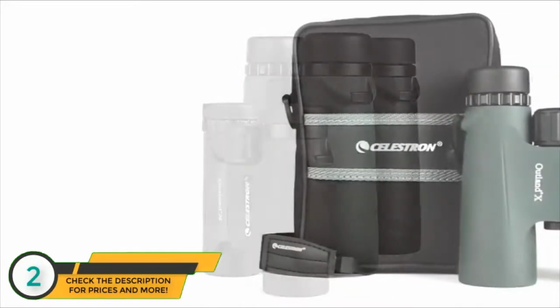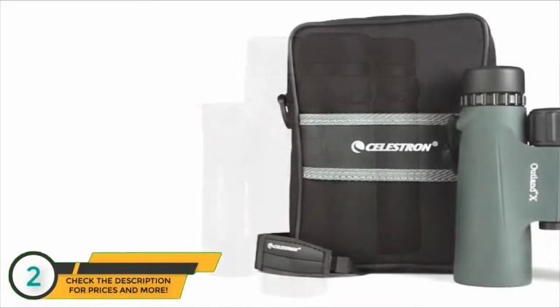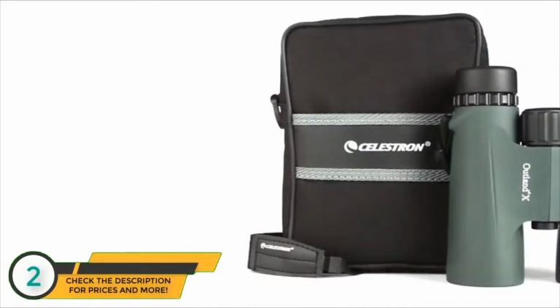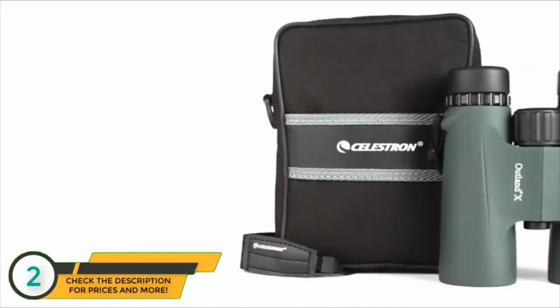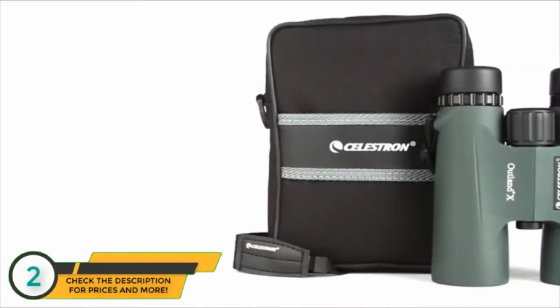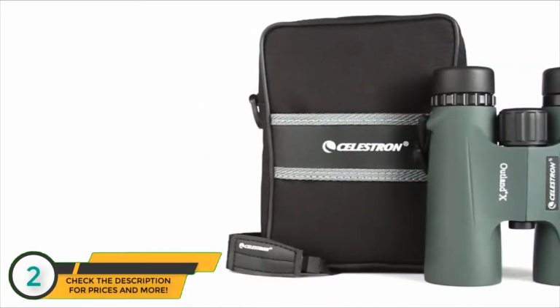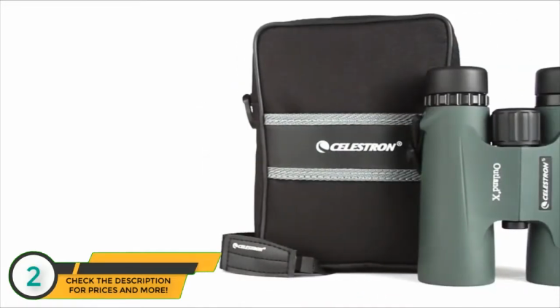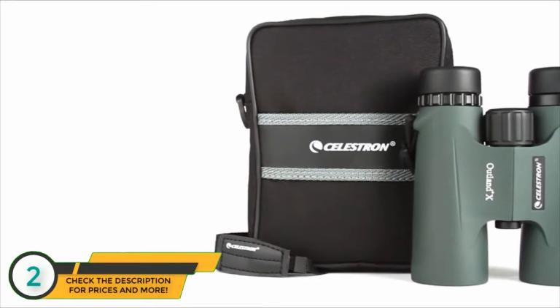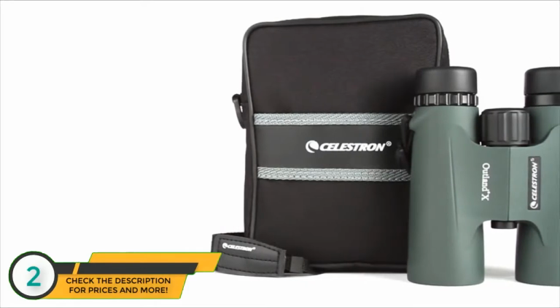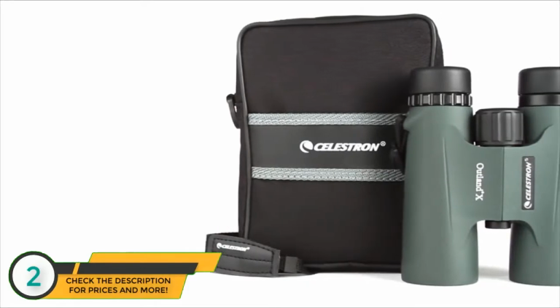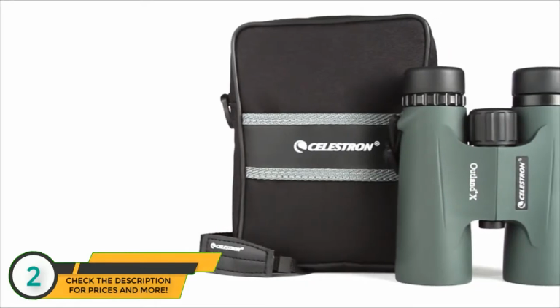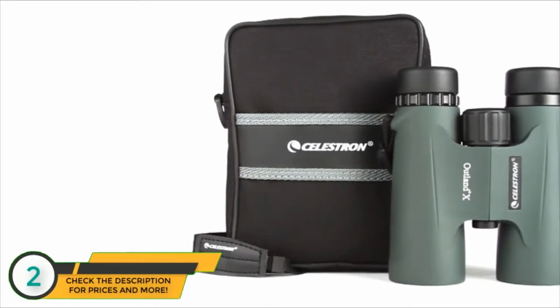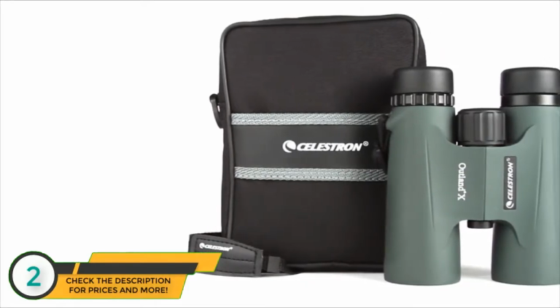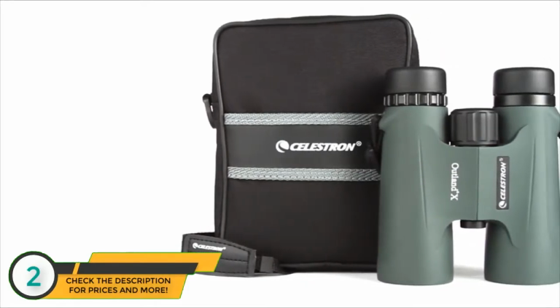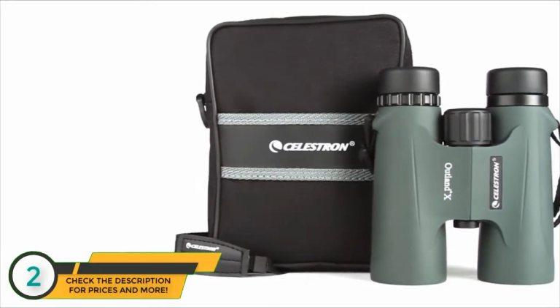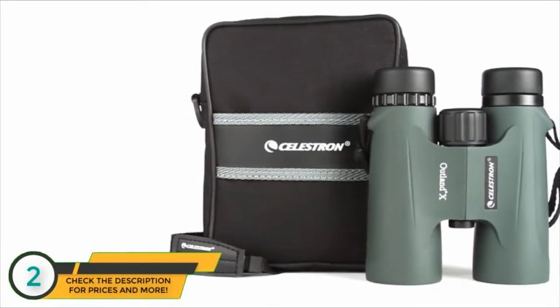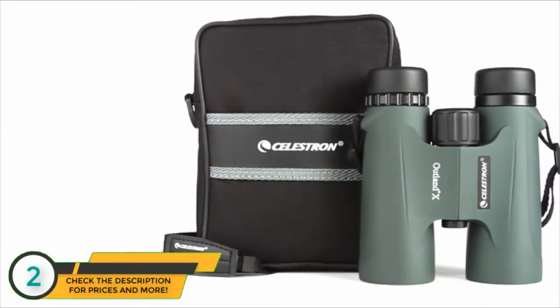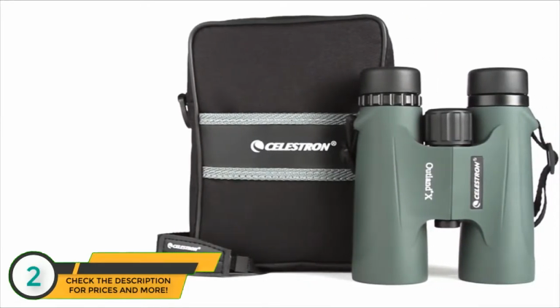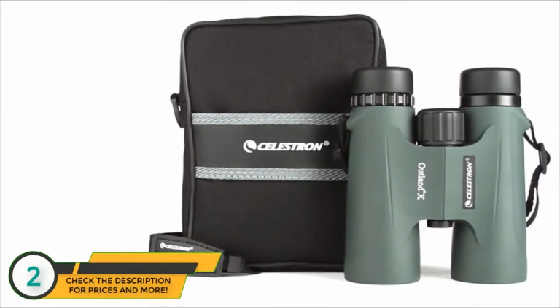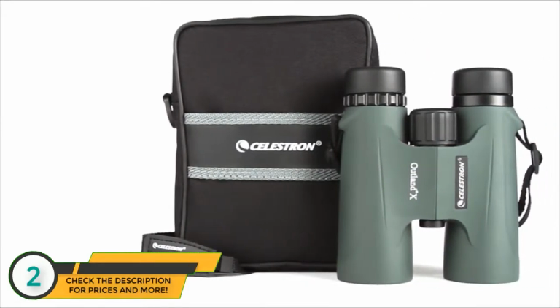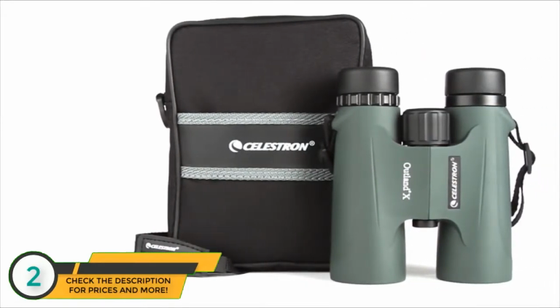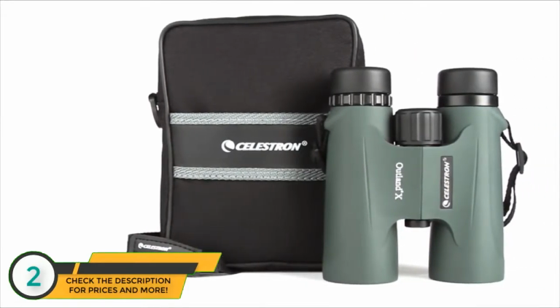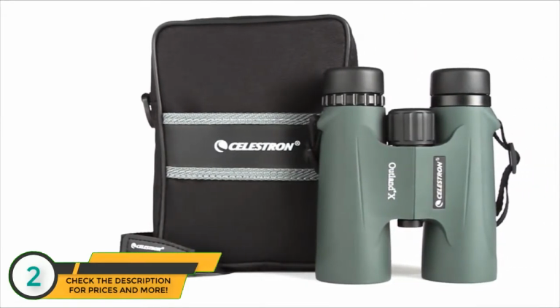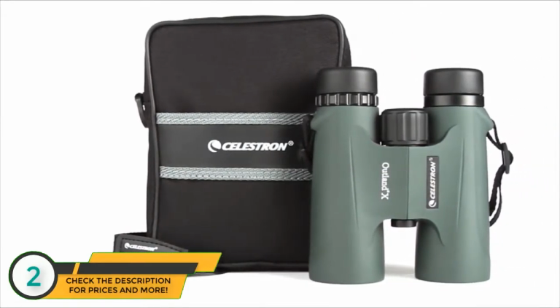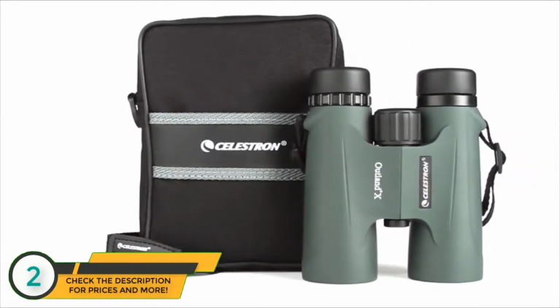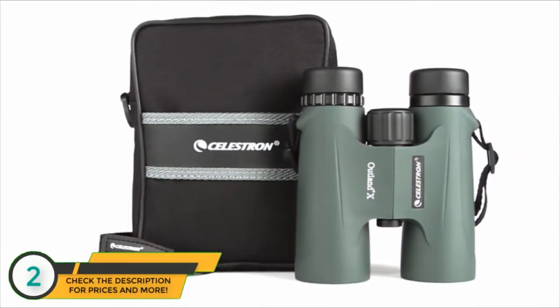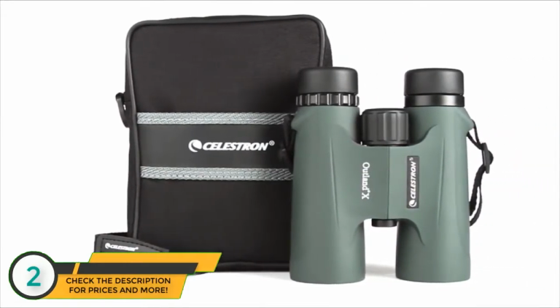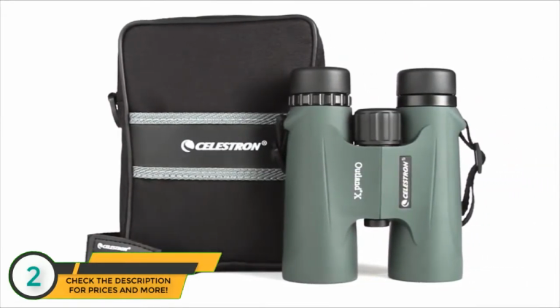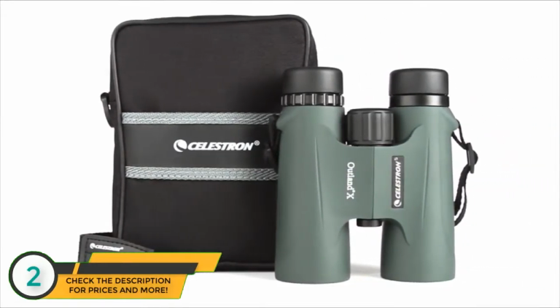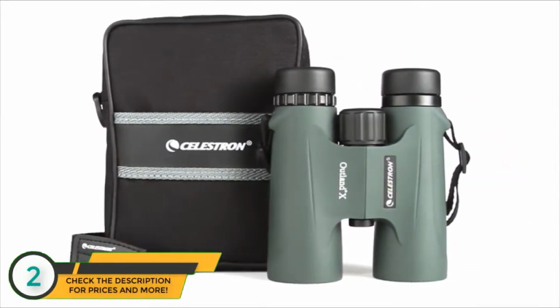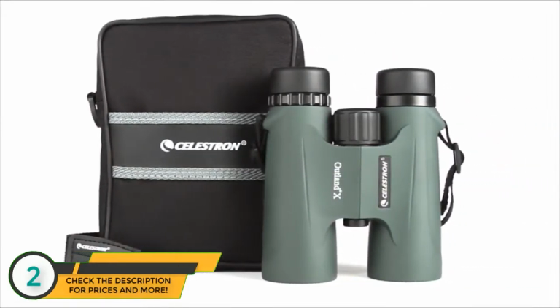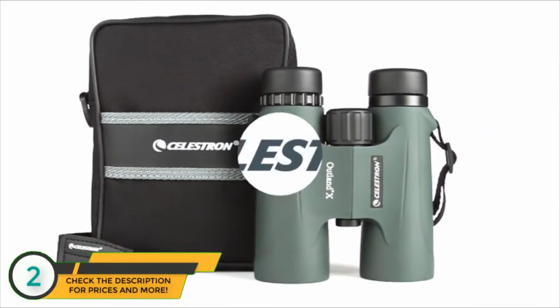Each model includes a neck strap, semi-attached lens caps, and a carrying case.